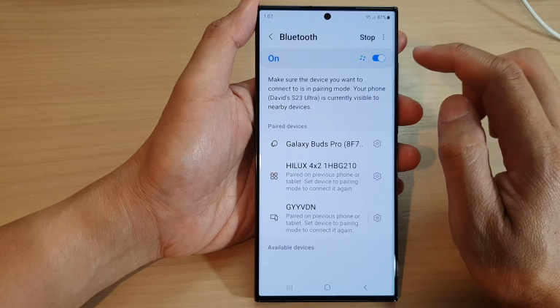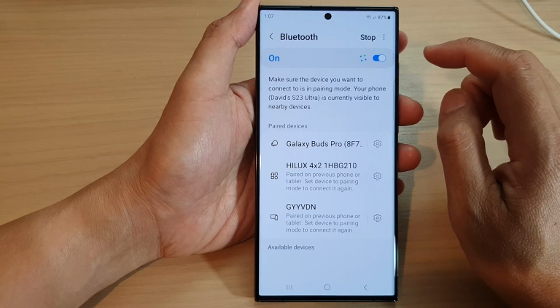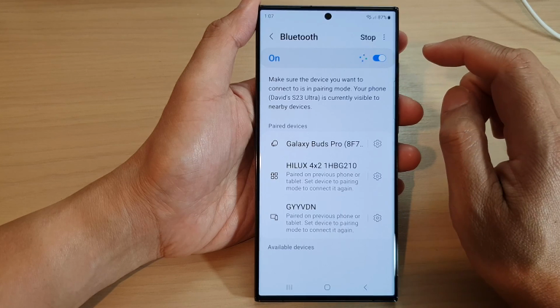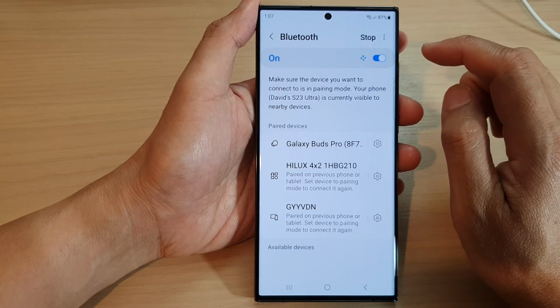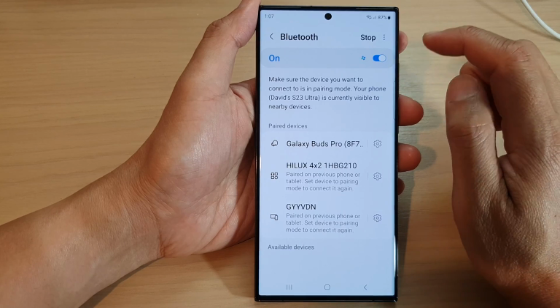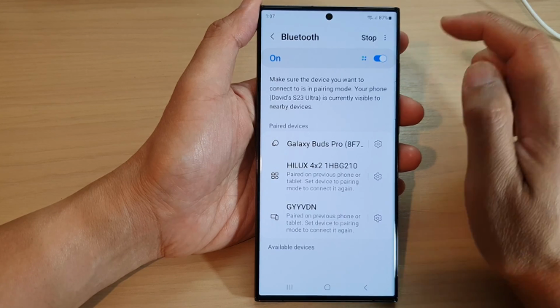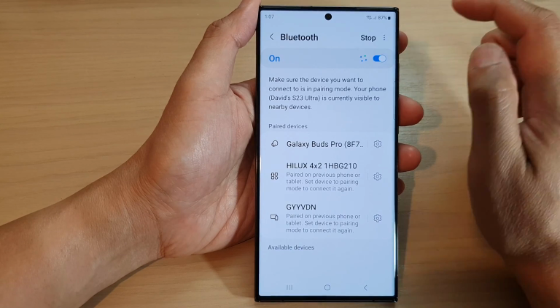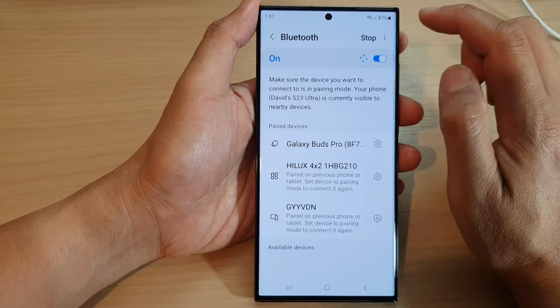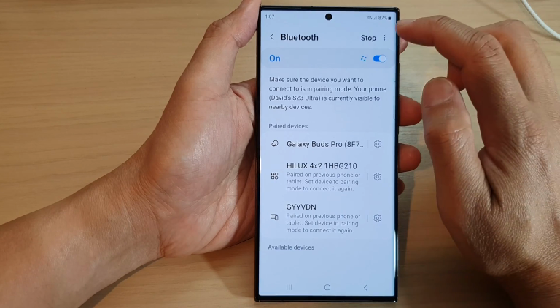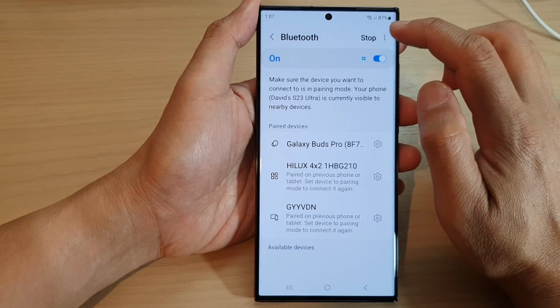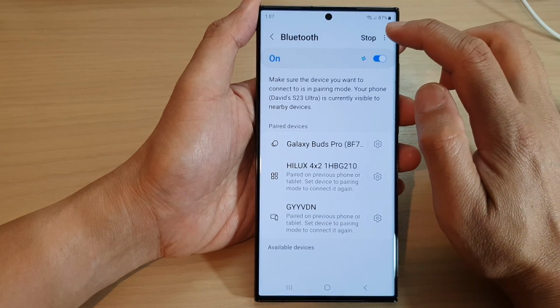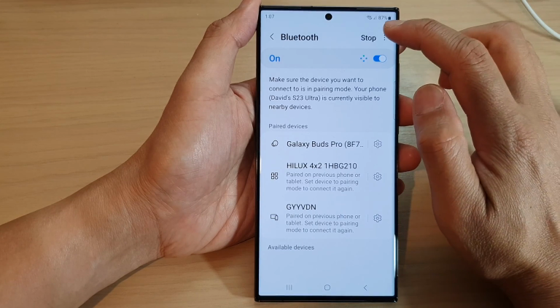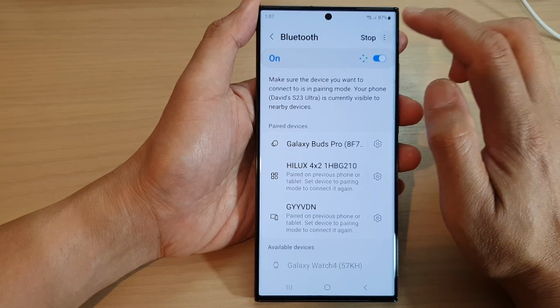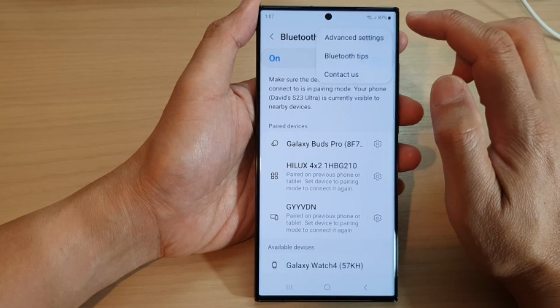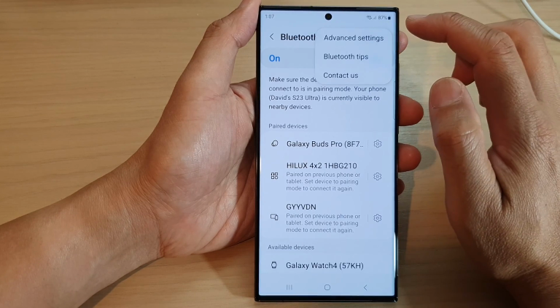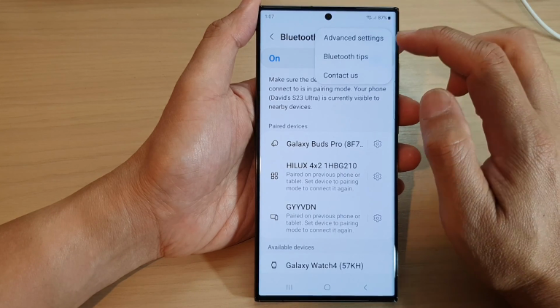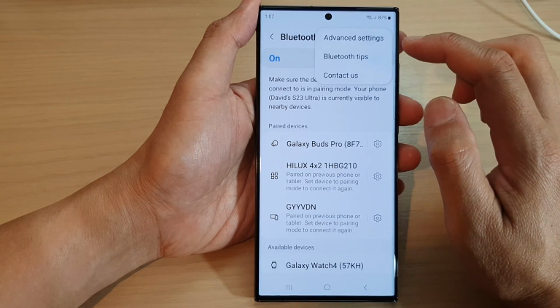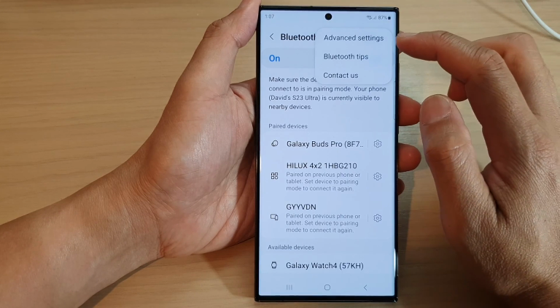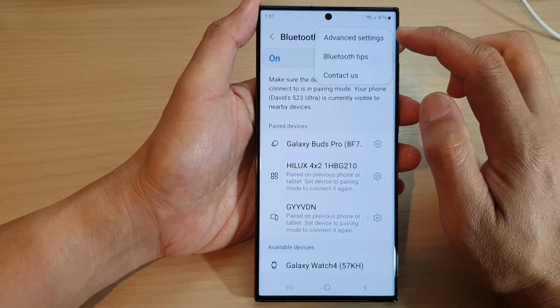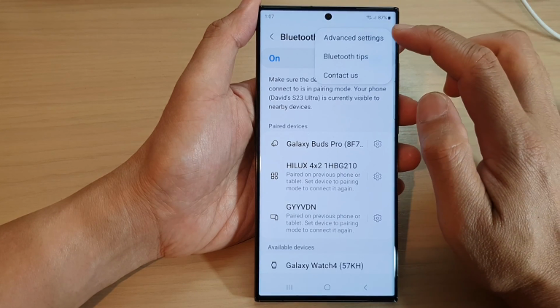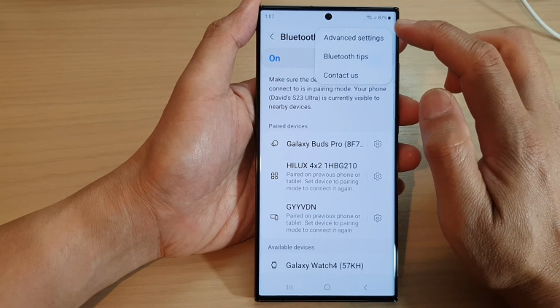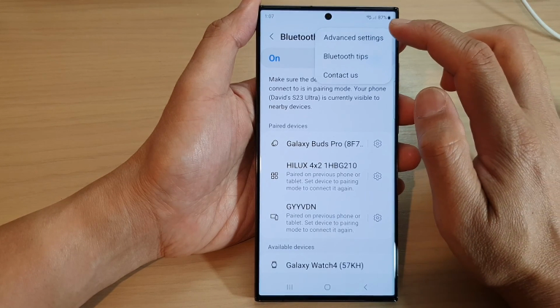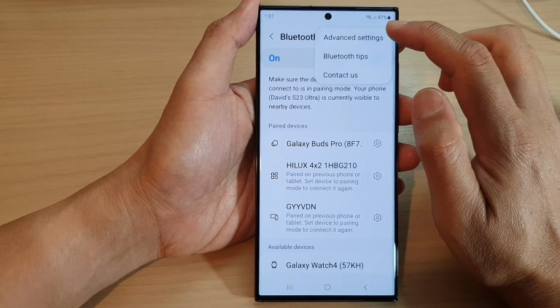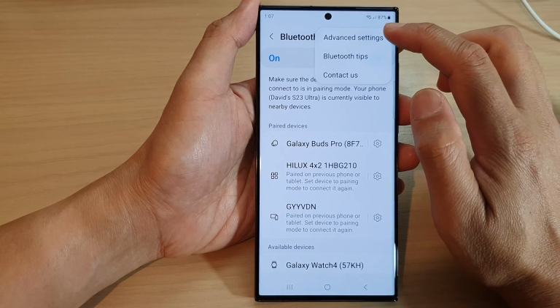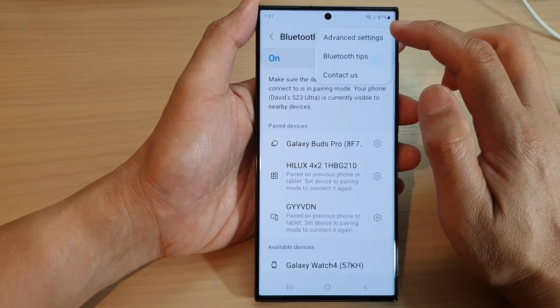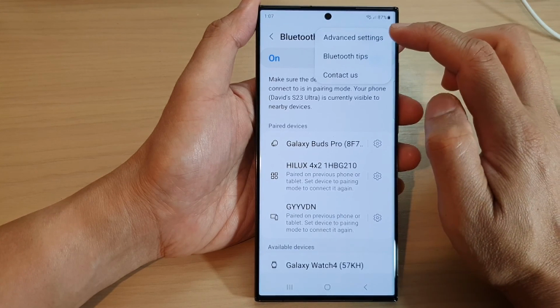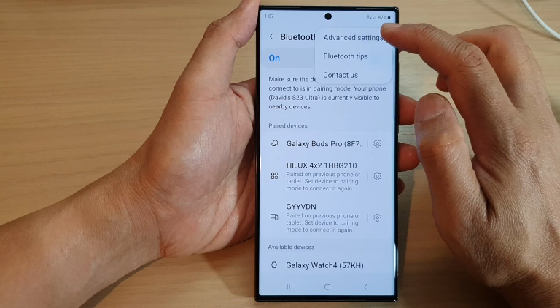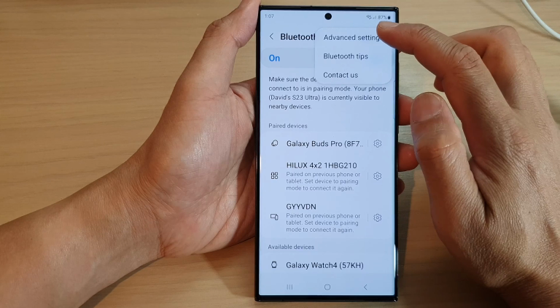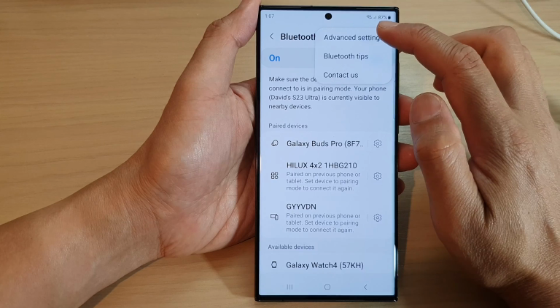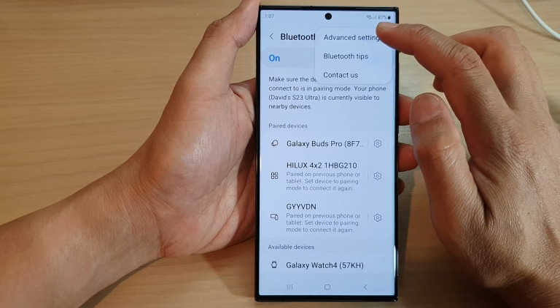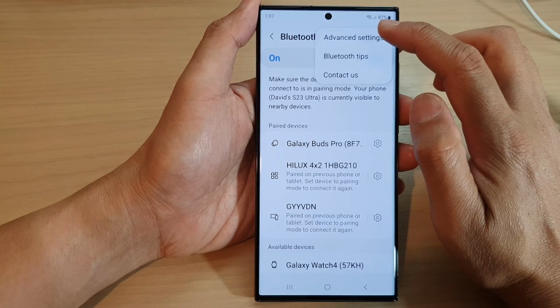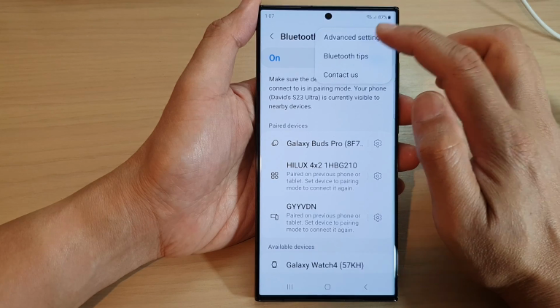Then tap on the More button at the top and tap on Advanced Settings from the pop-up.